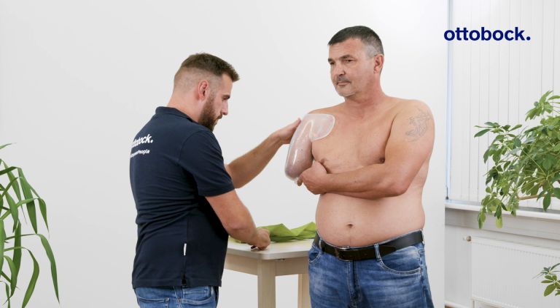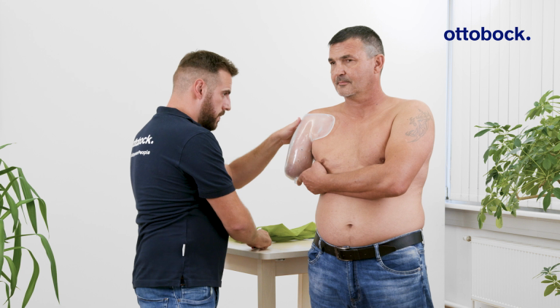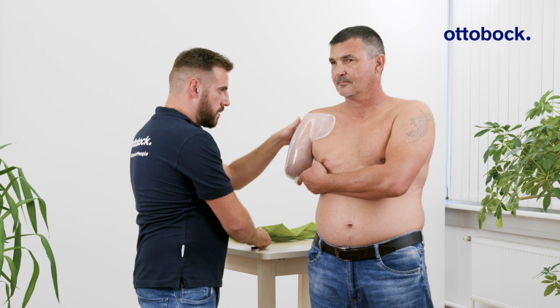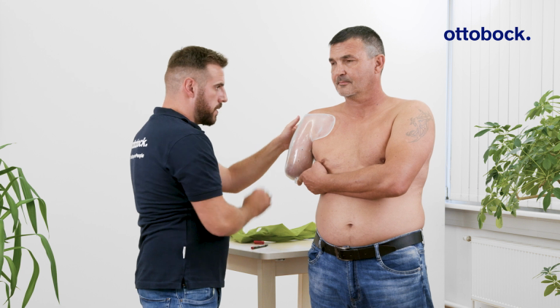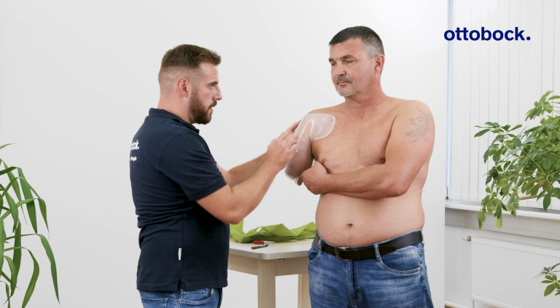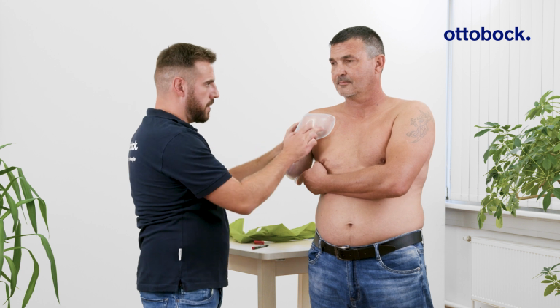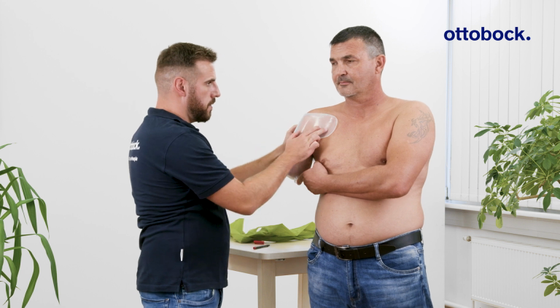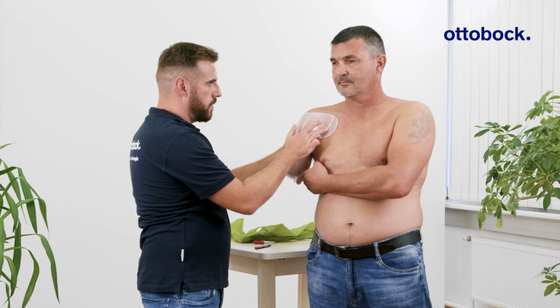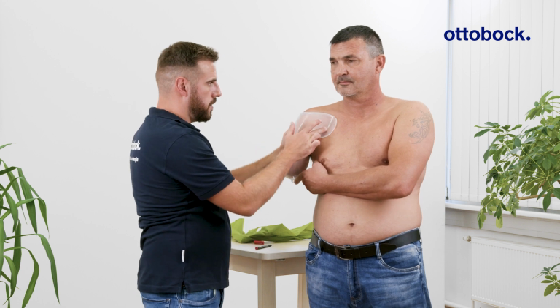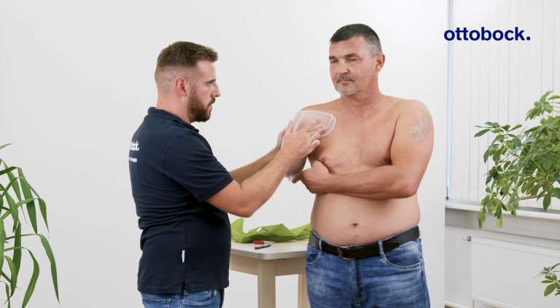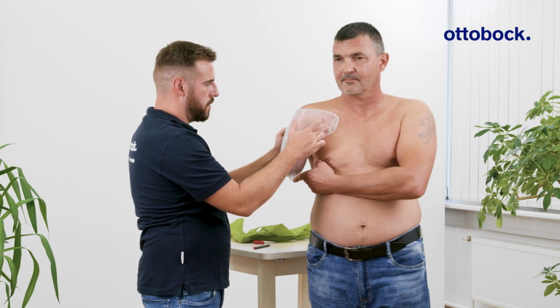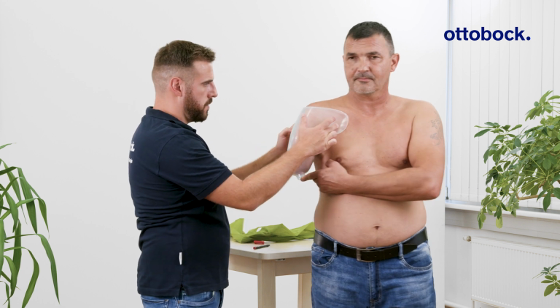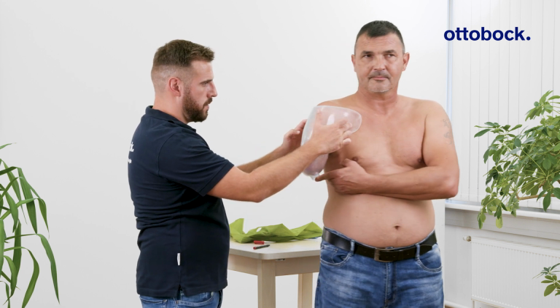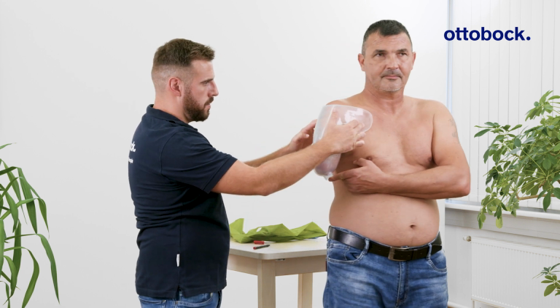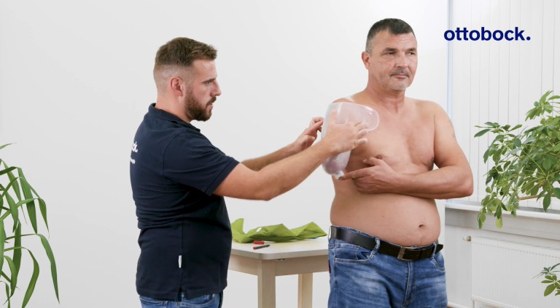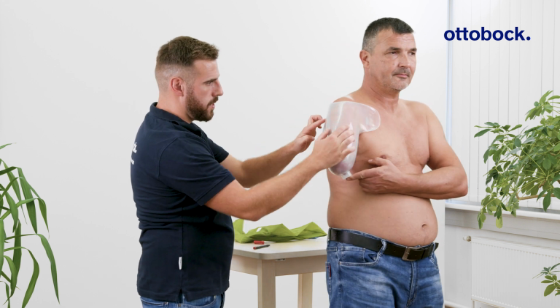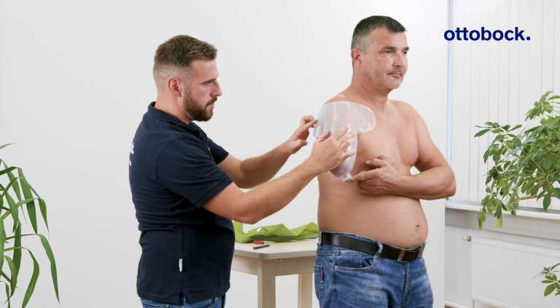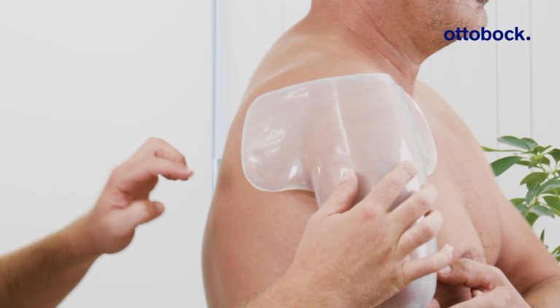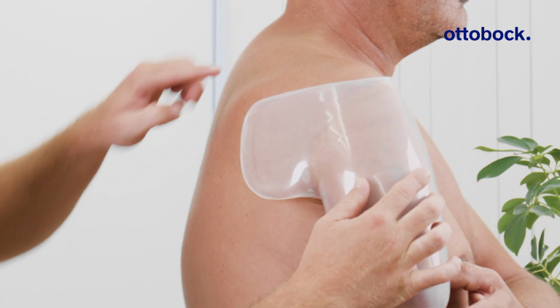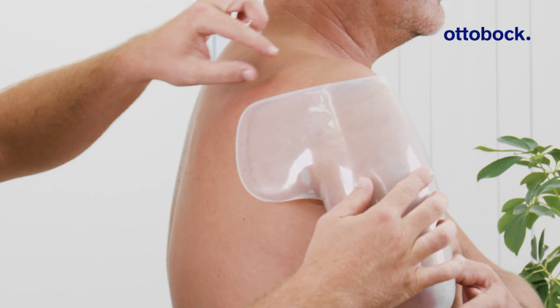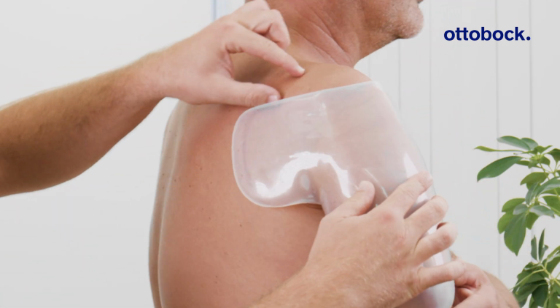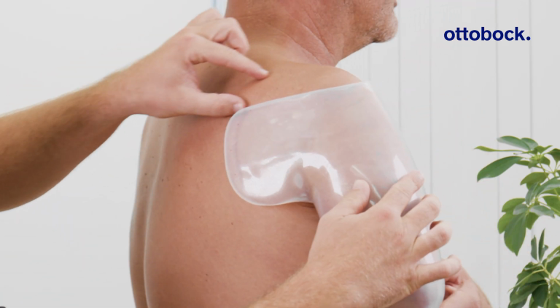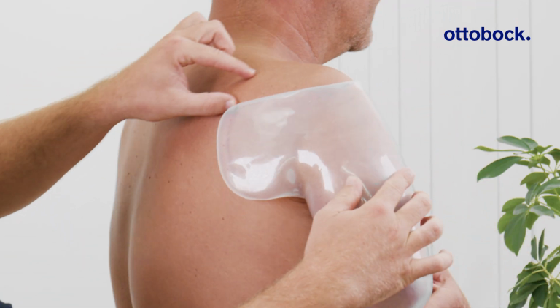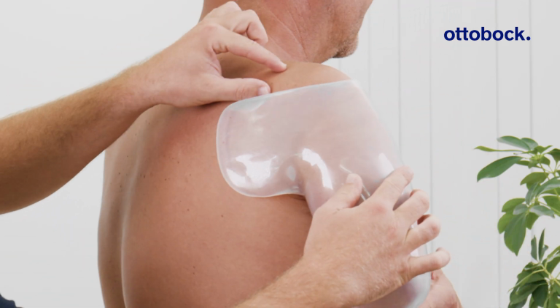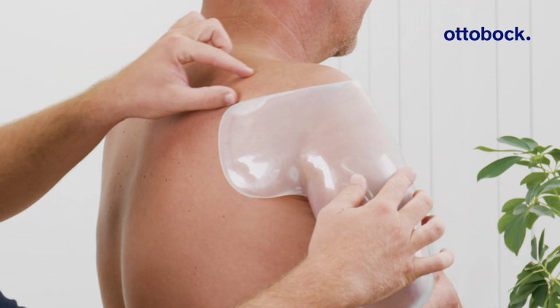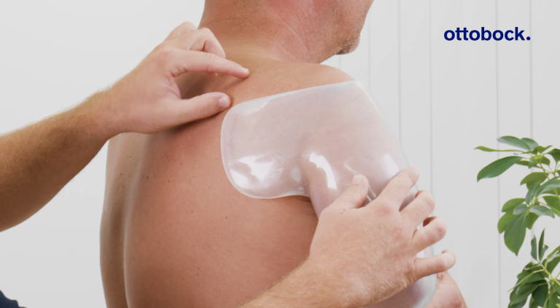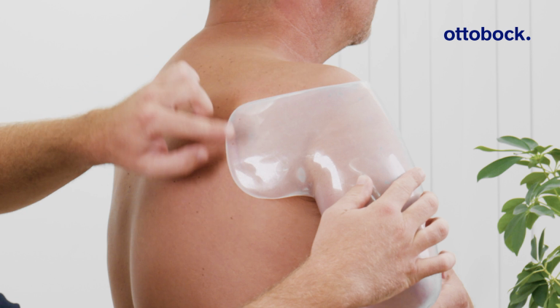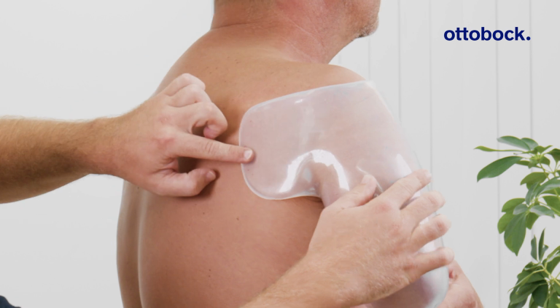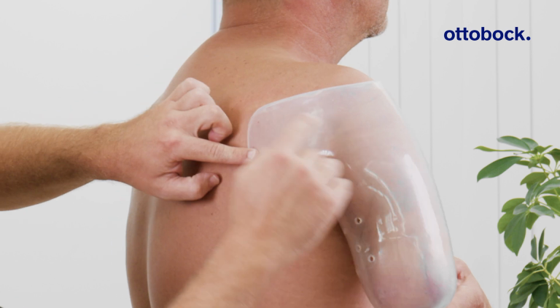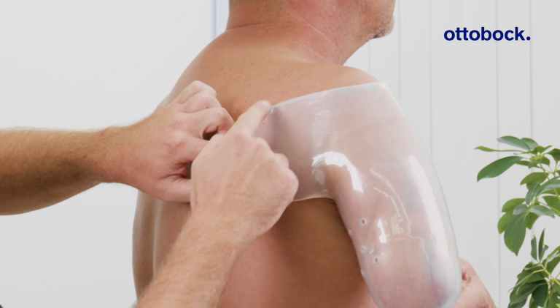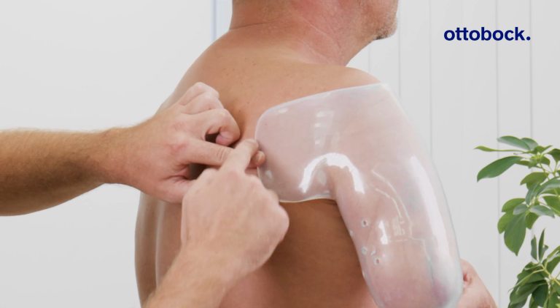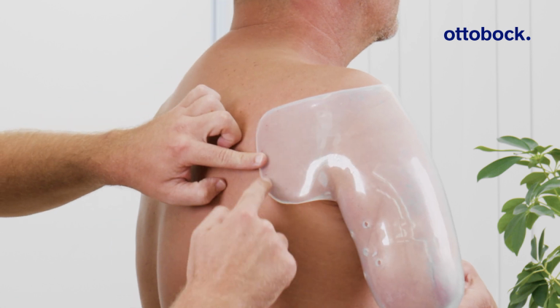Be sure that the clavicle, acromion, and scapular spine remain free and are not enclosed by the socket.